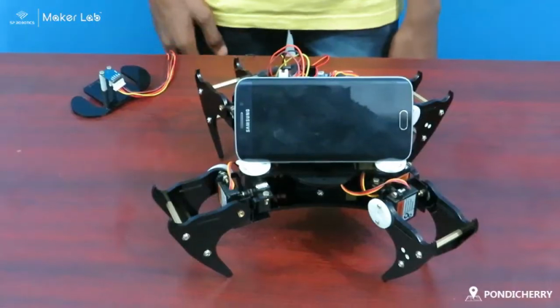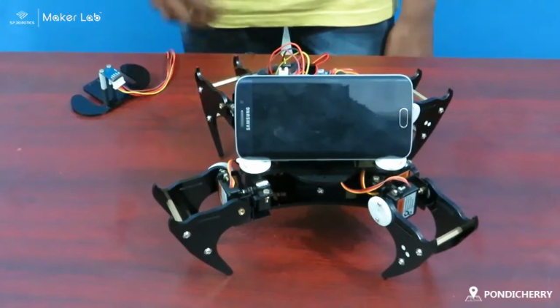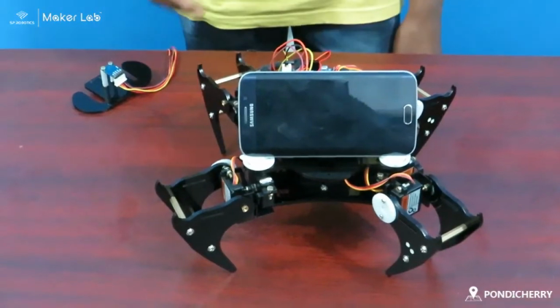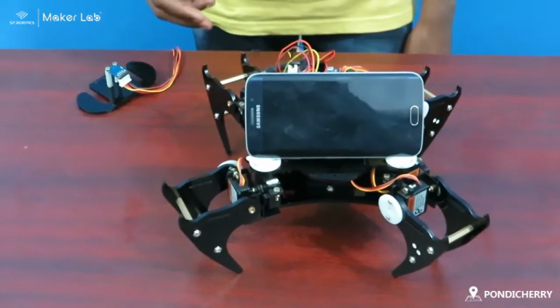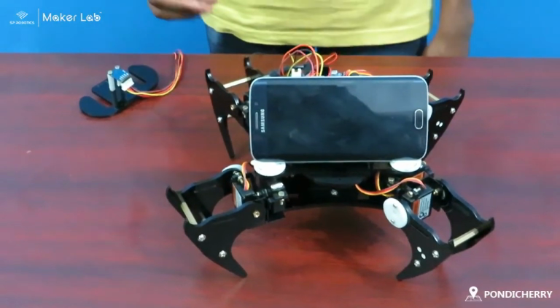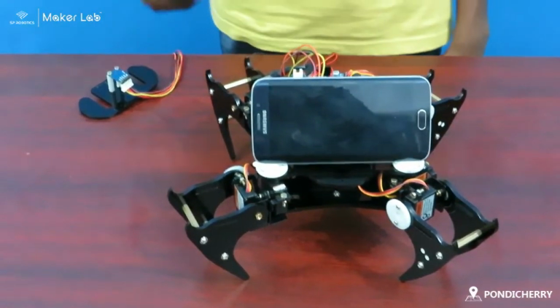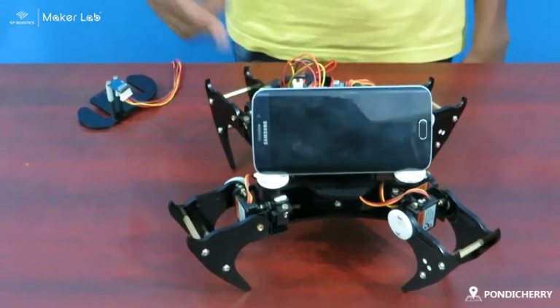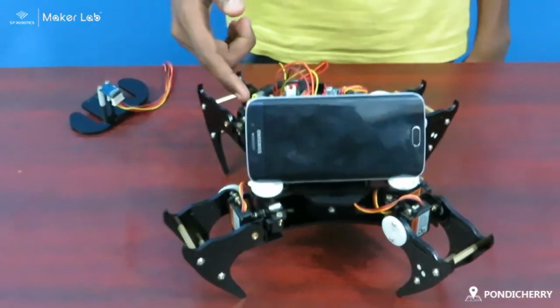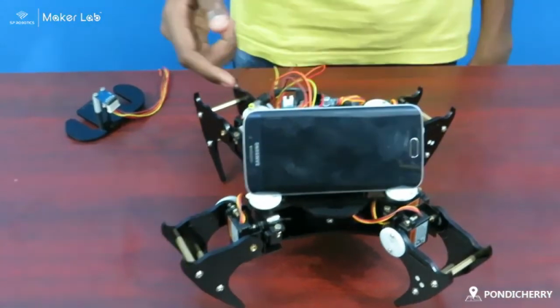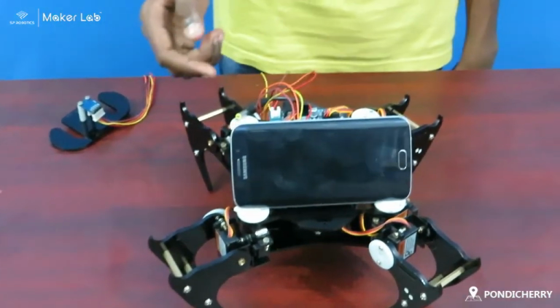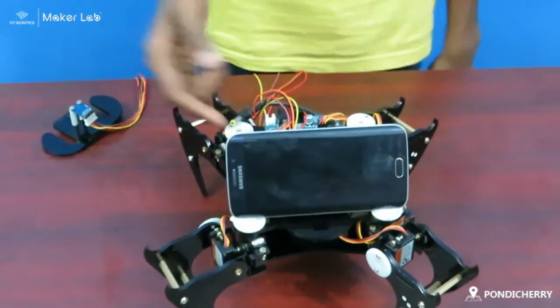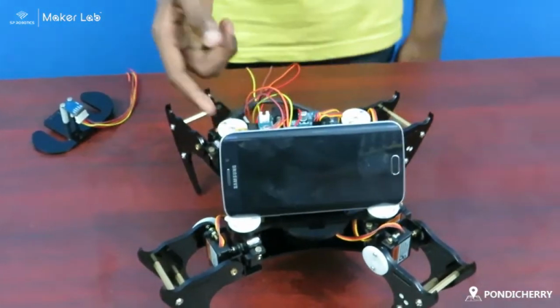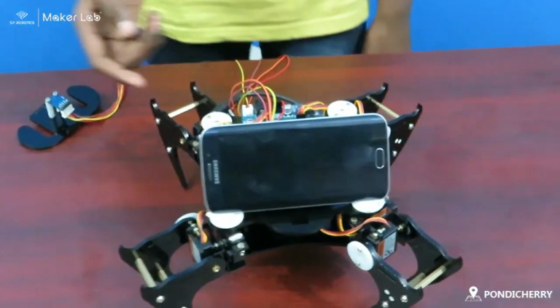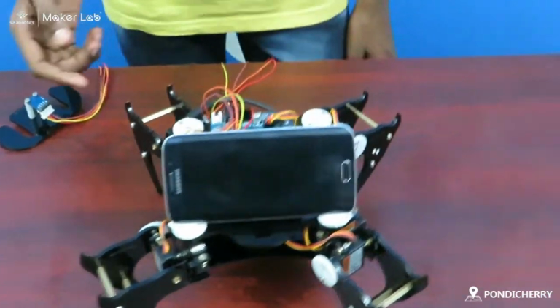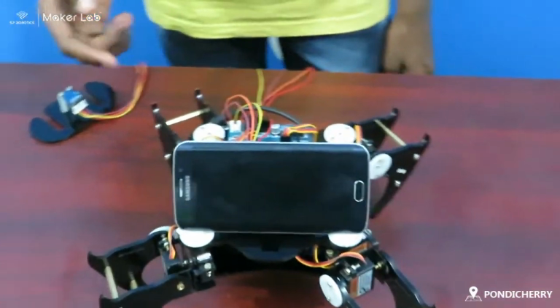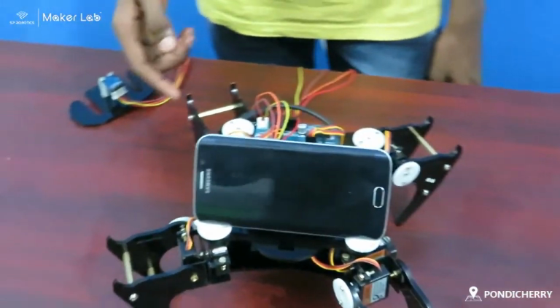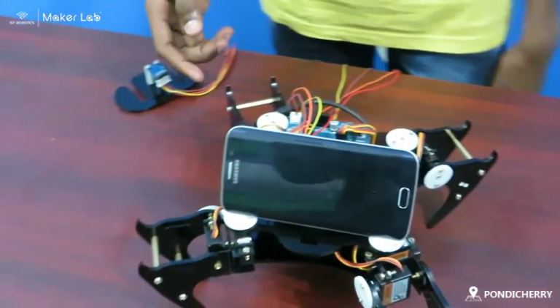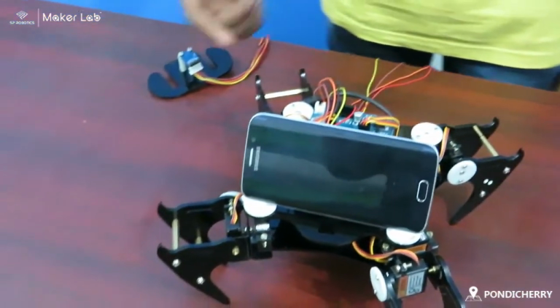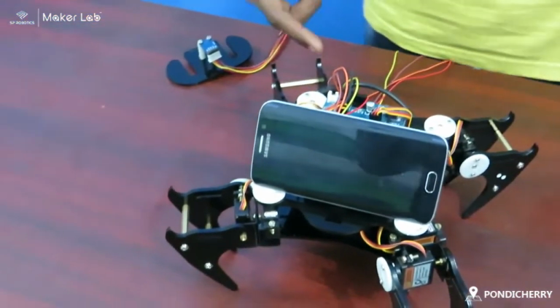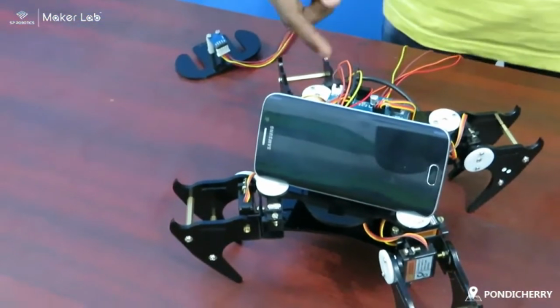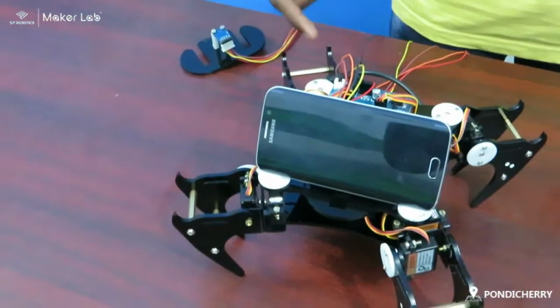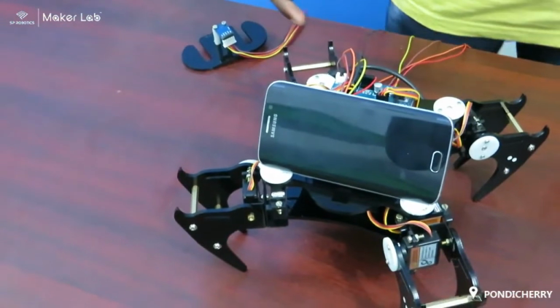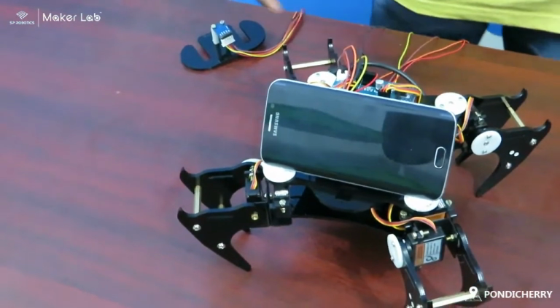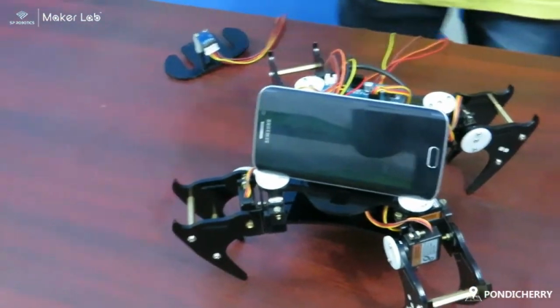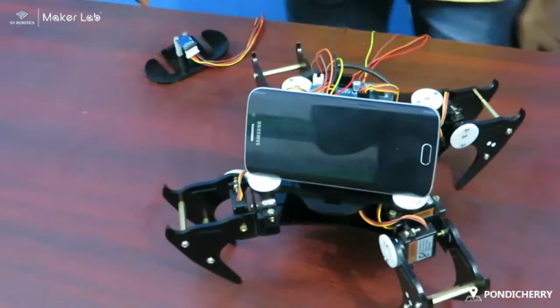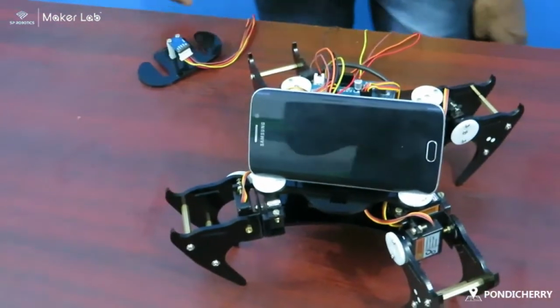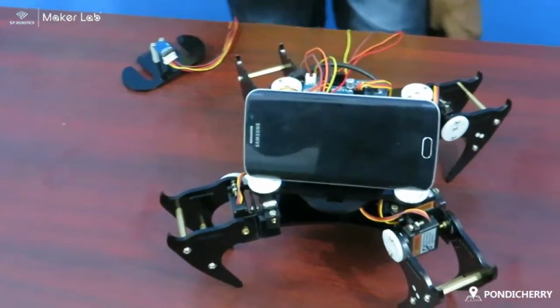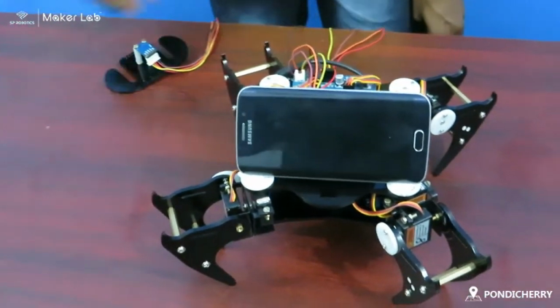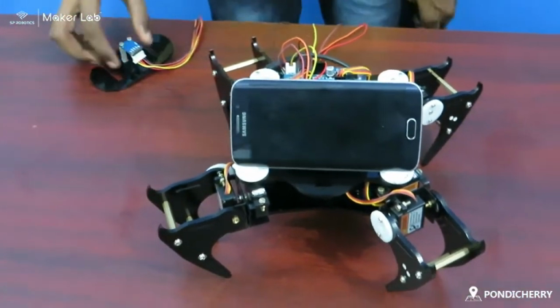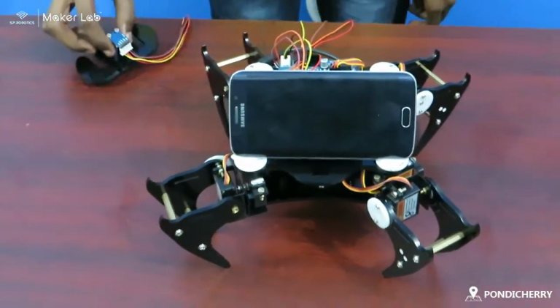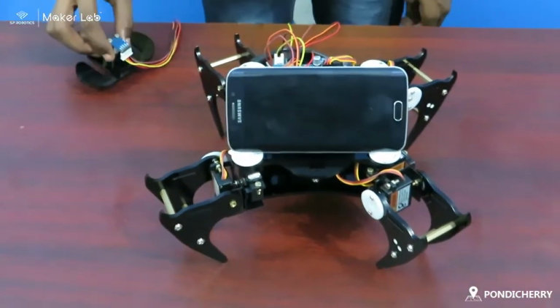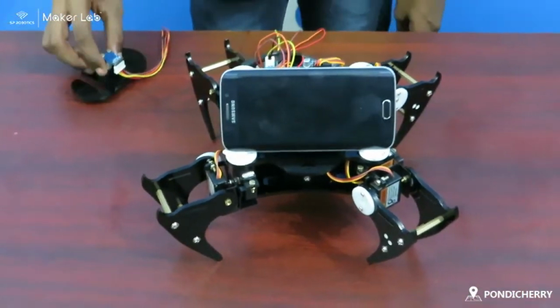Components I have used: android phone, servers, legs and expert level kits, gestures, and sensors.